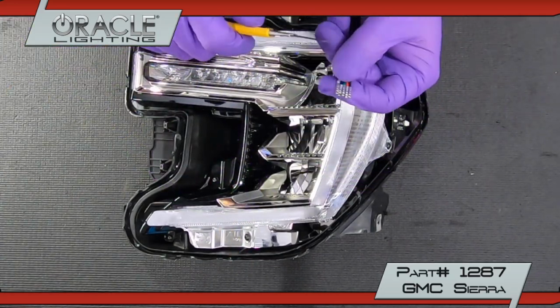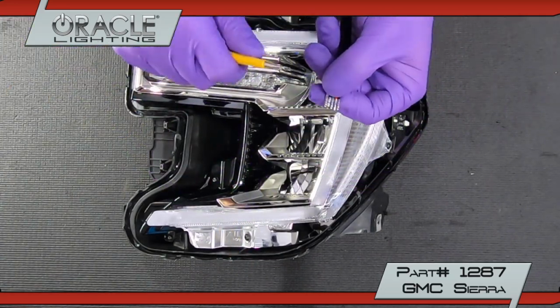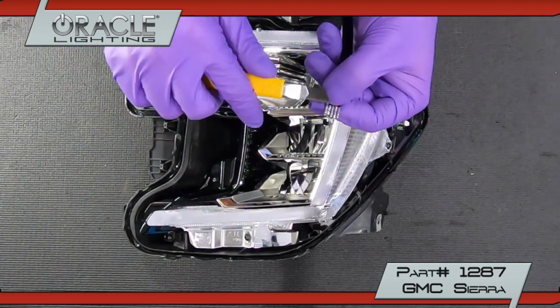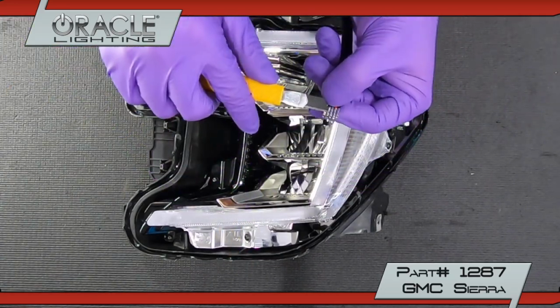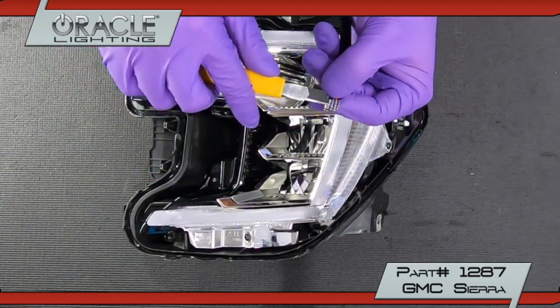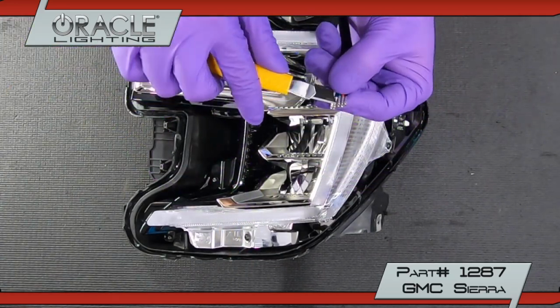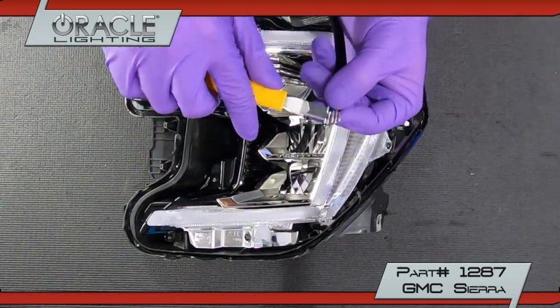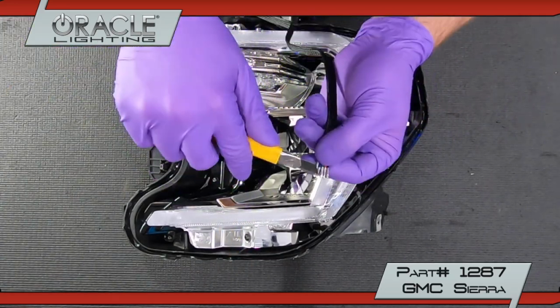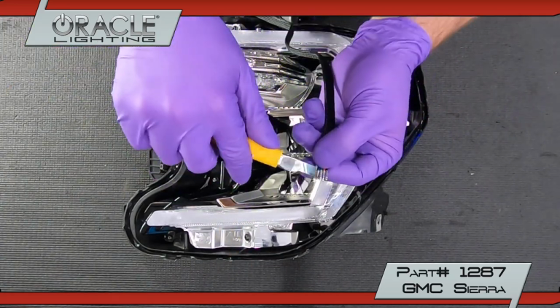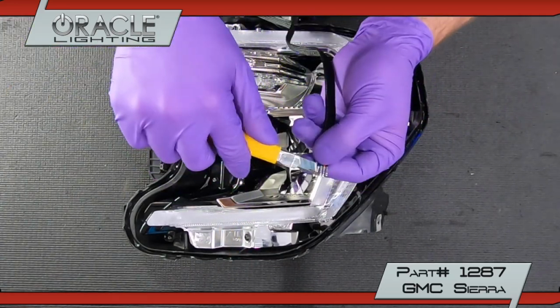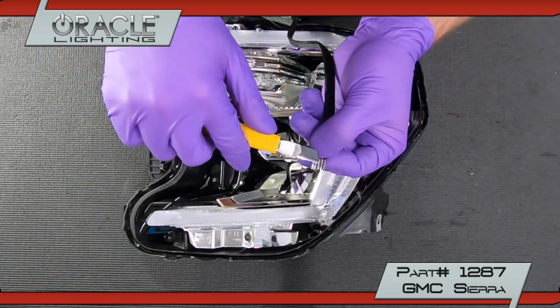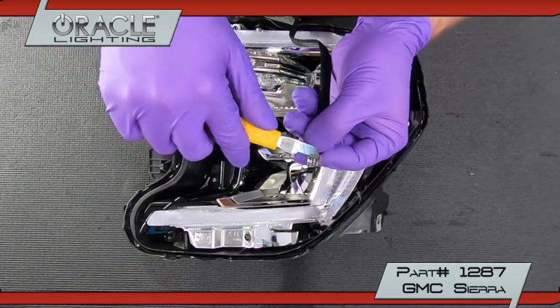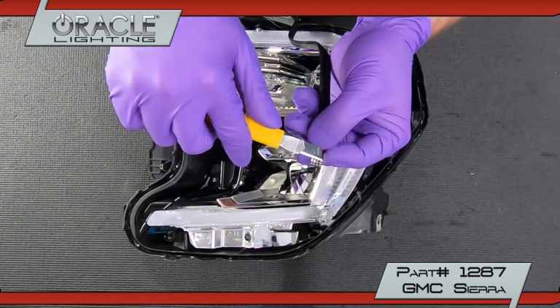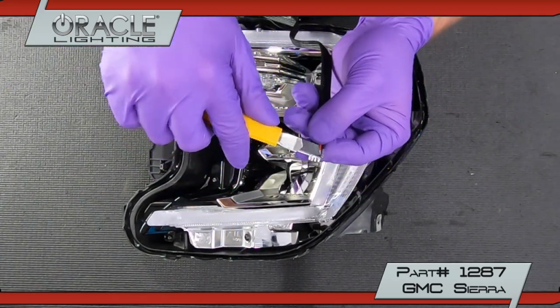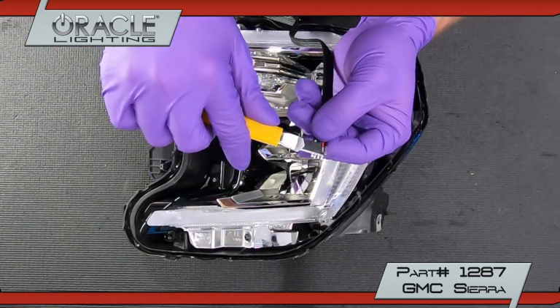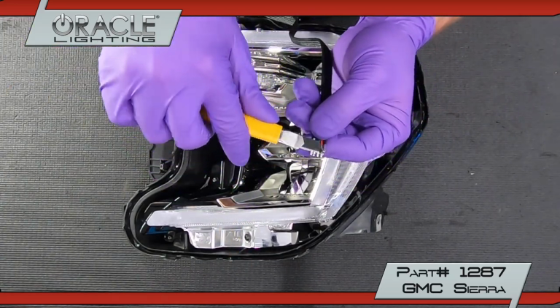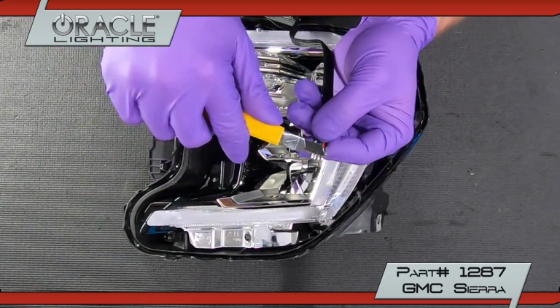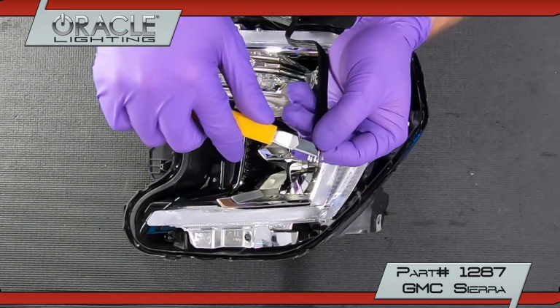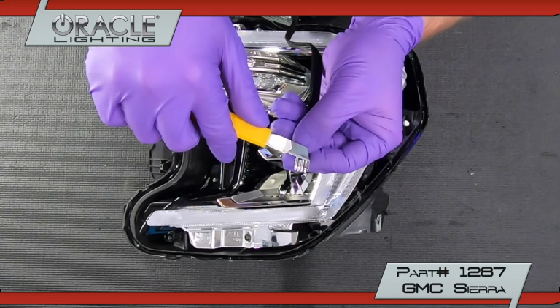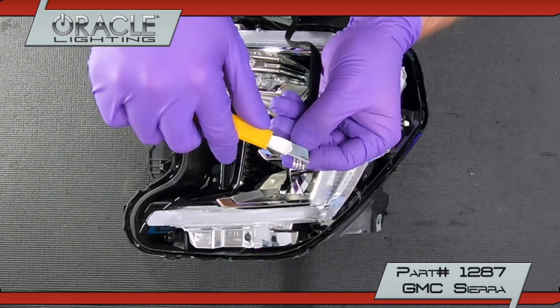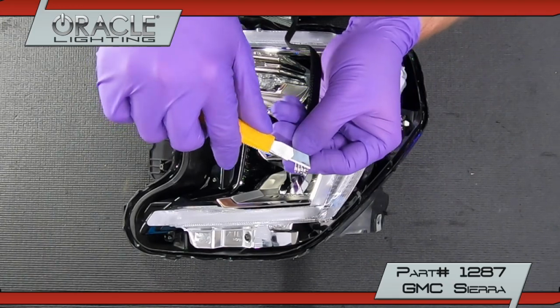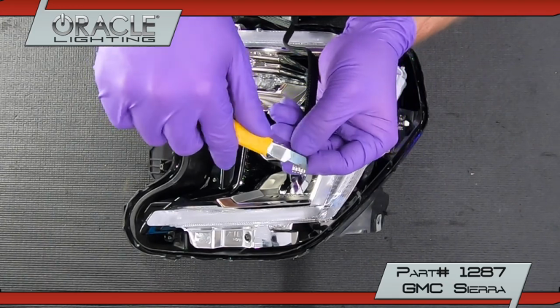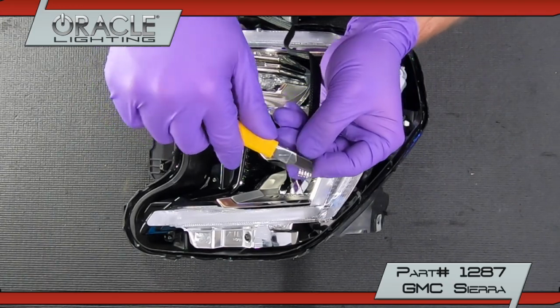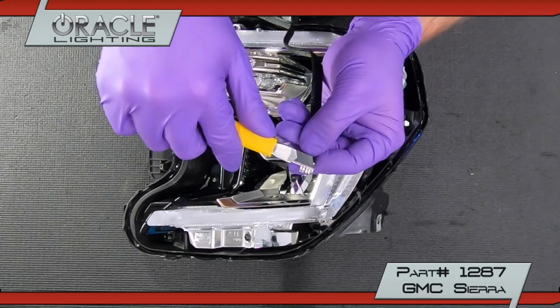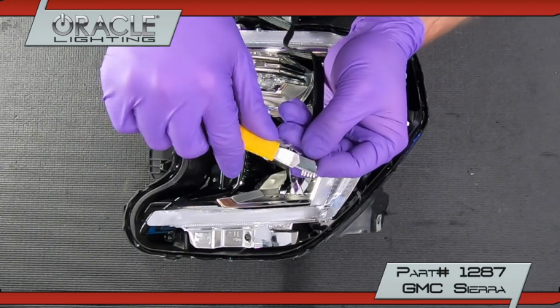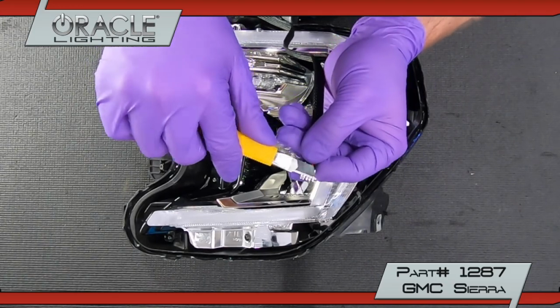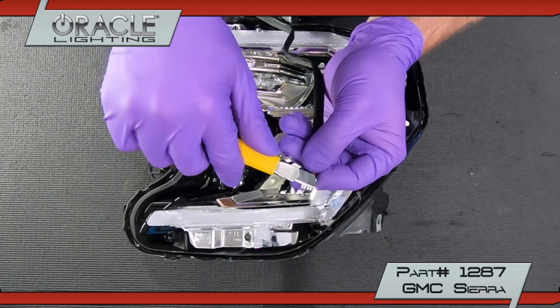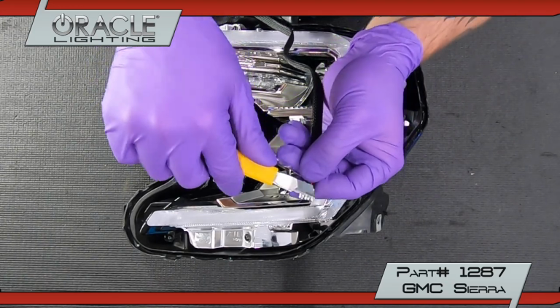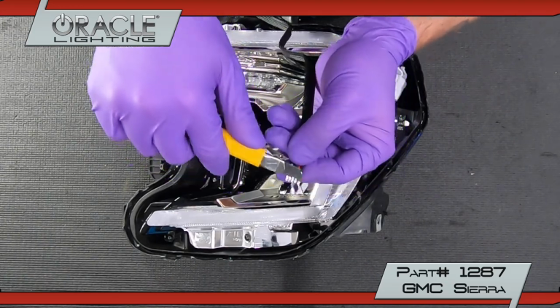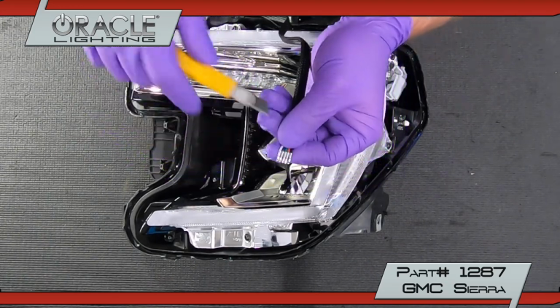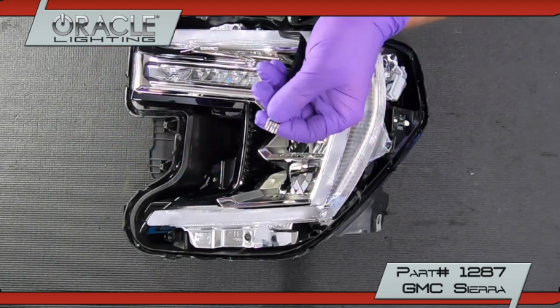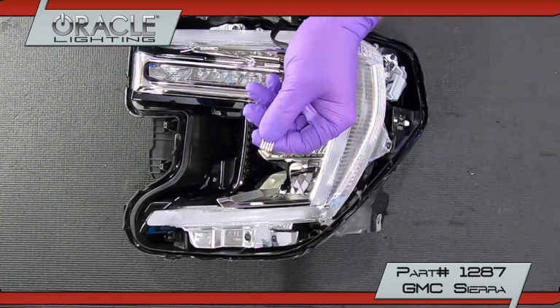Carefully lift the small tabs on each wire end using a razor and reinsert the wires into the plug as shown.